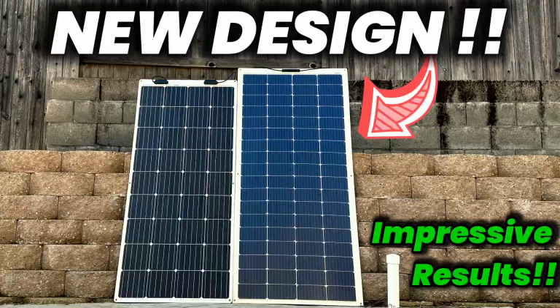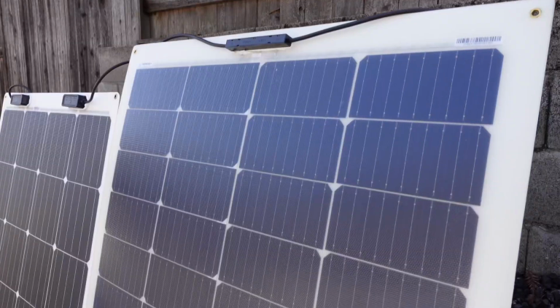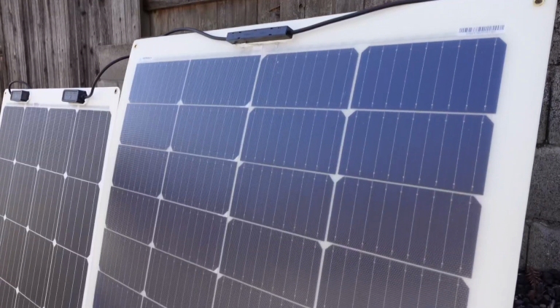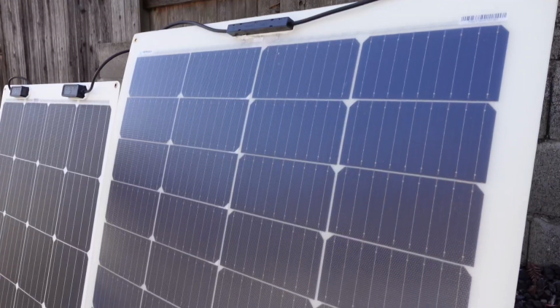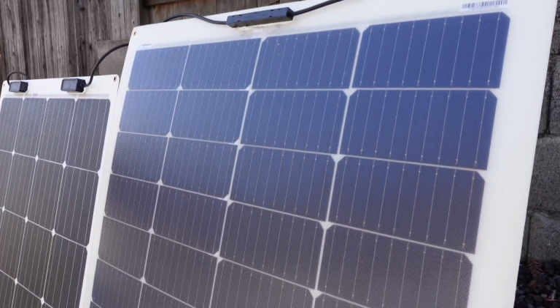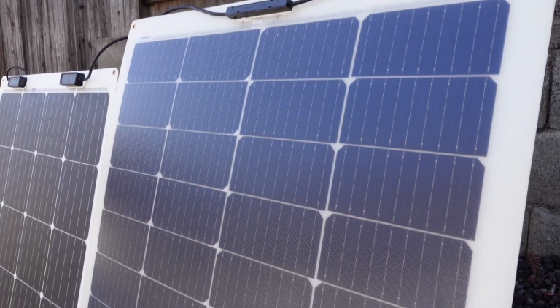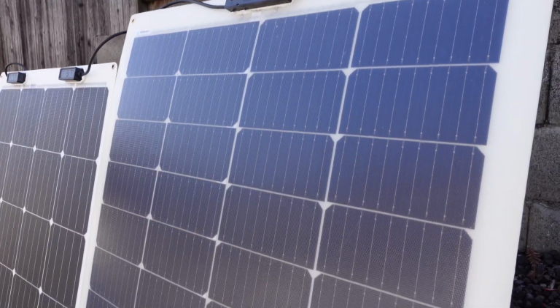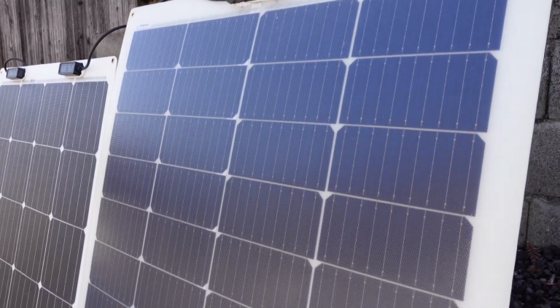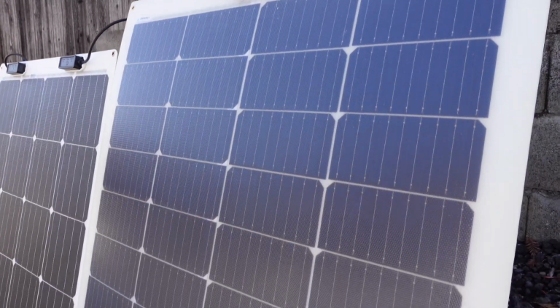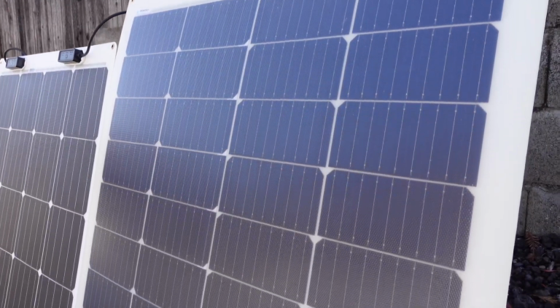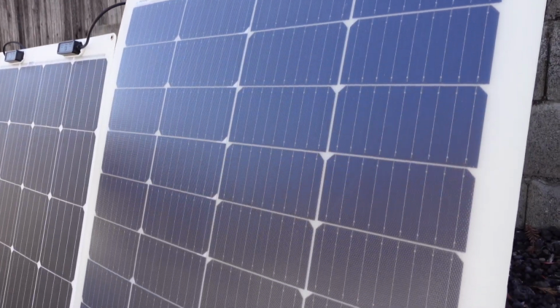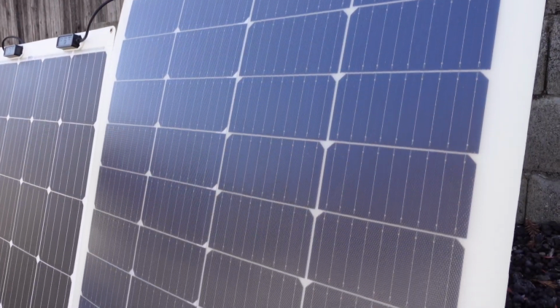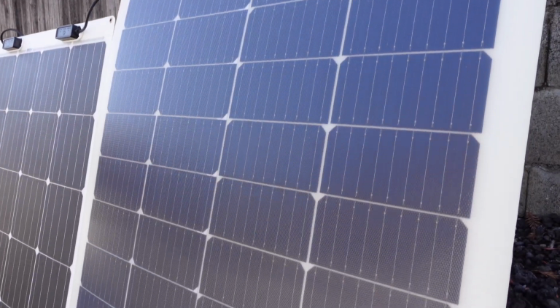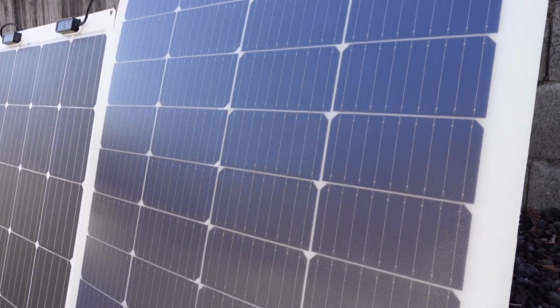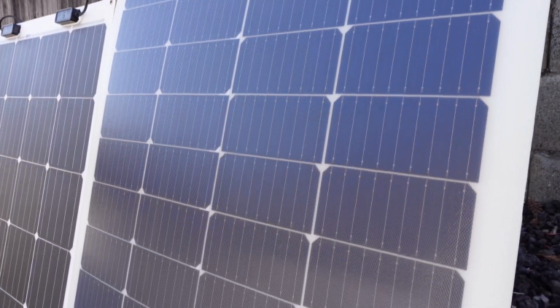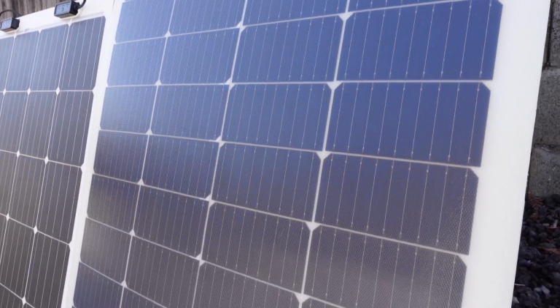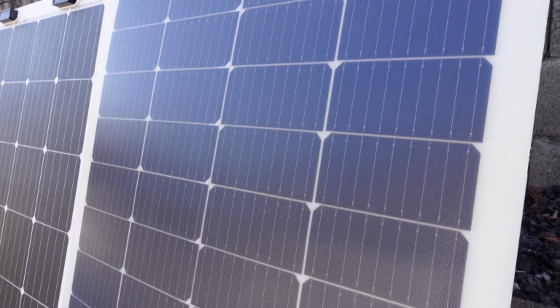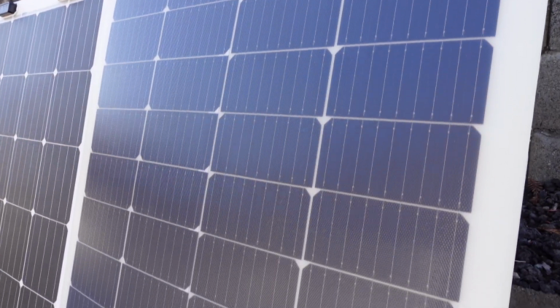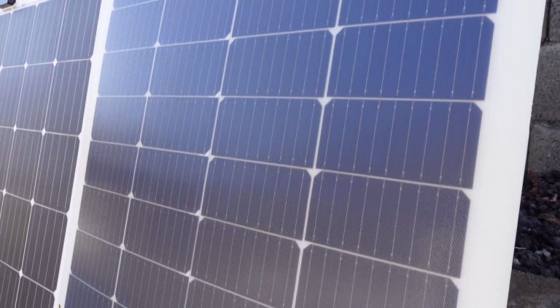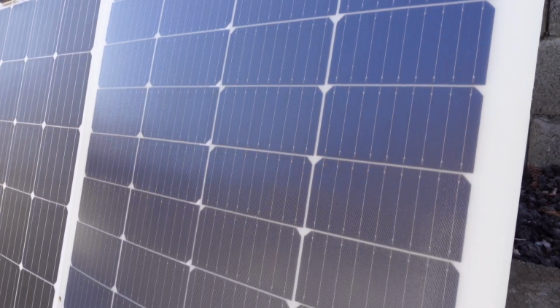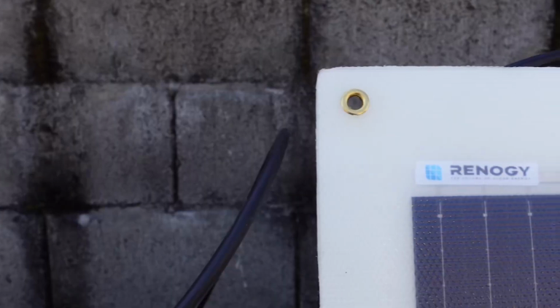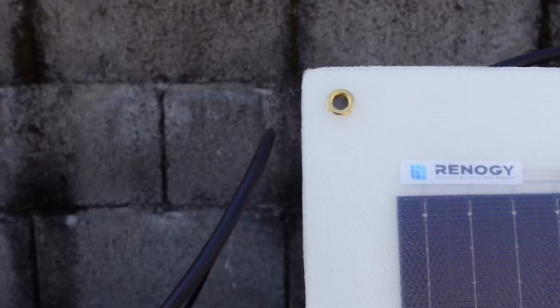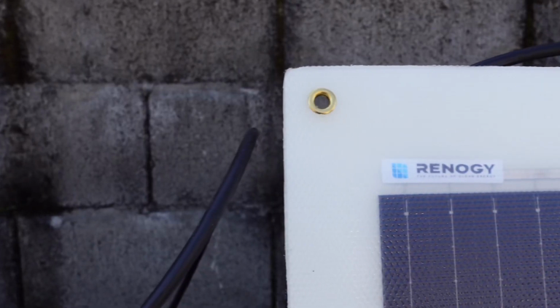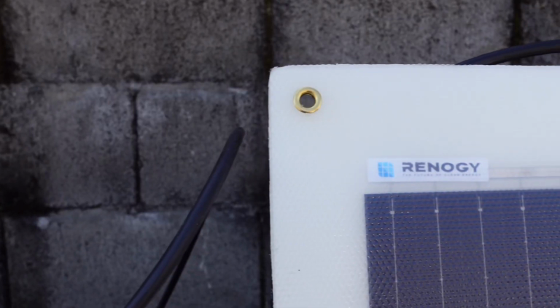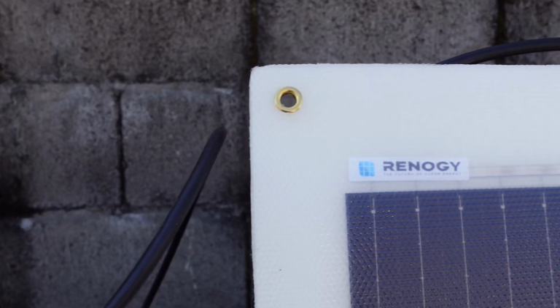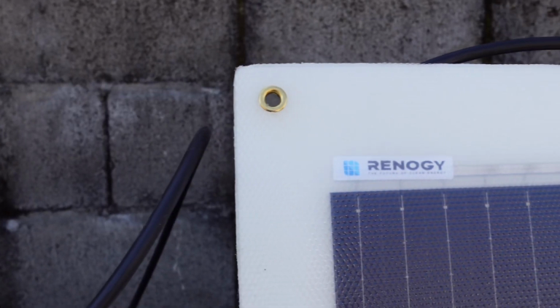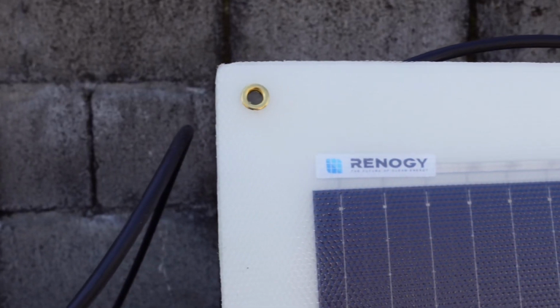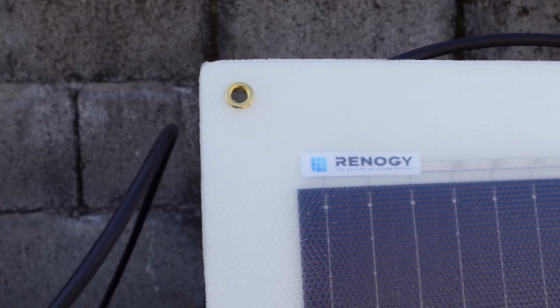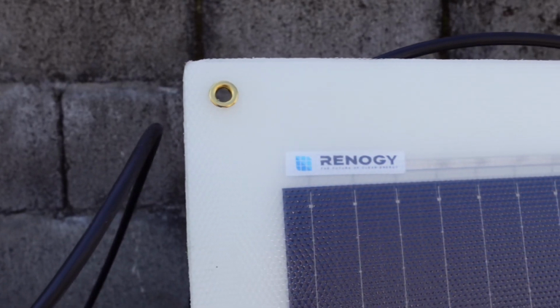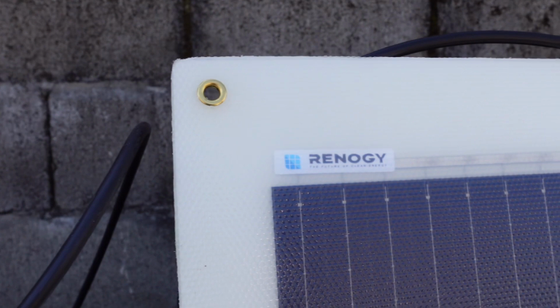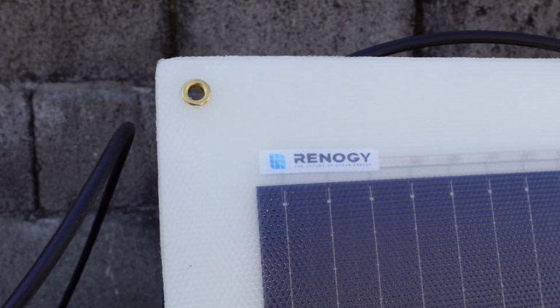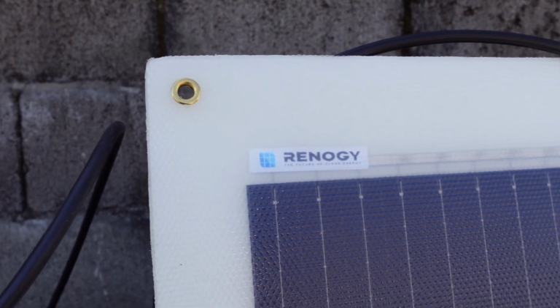In today's video, we're going to be looking at and testing this new 200-watt flexible solar panel from Renogy.